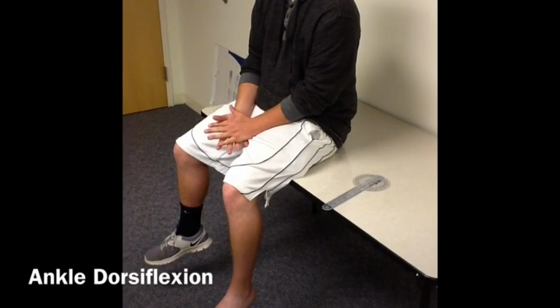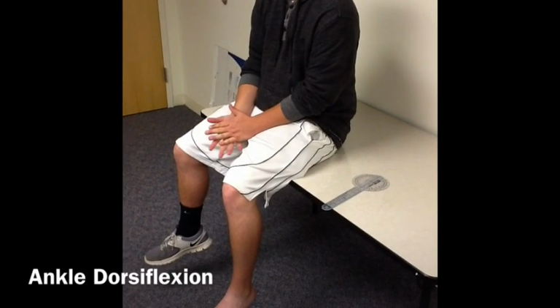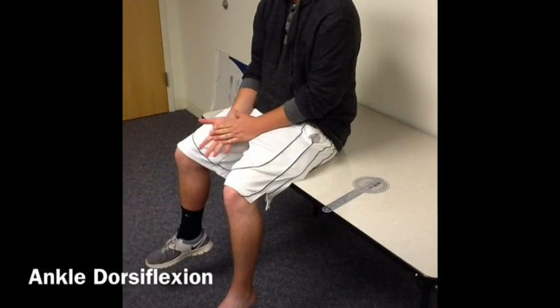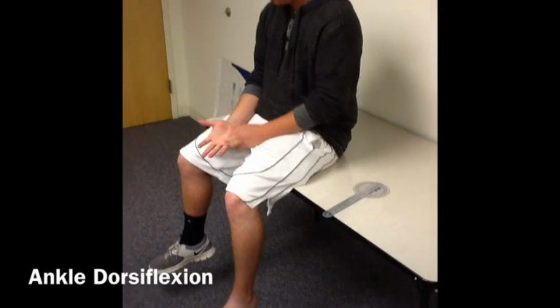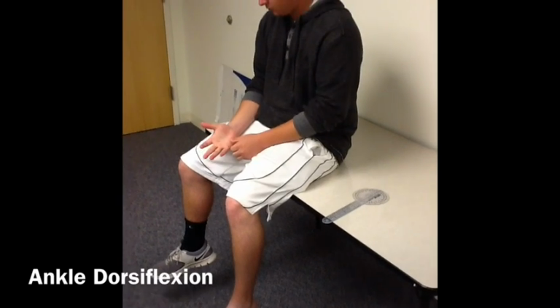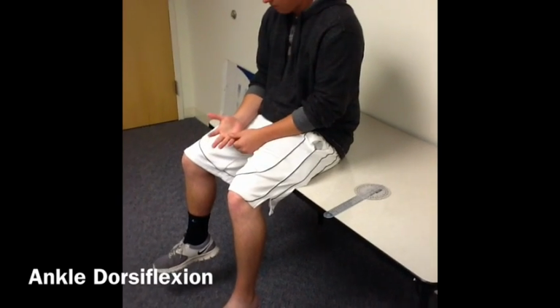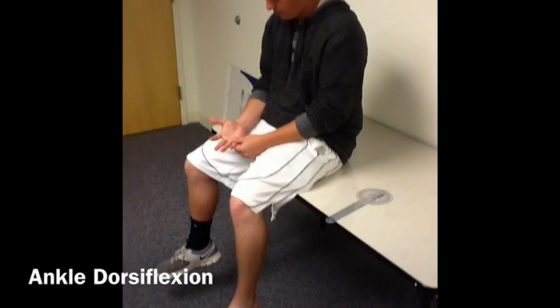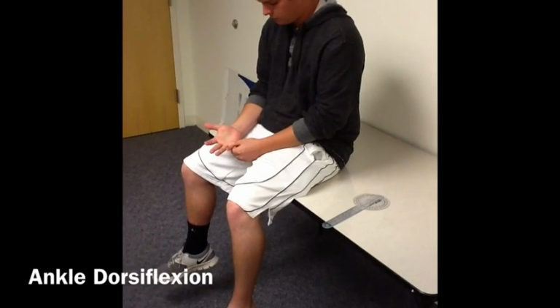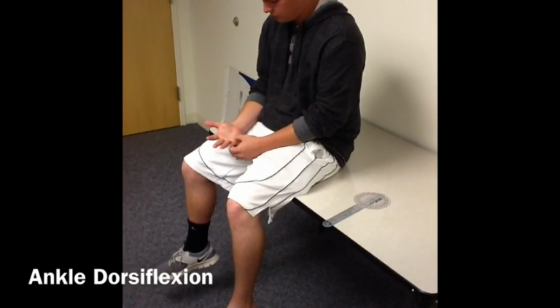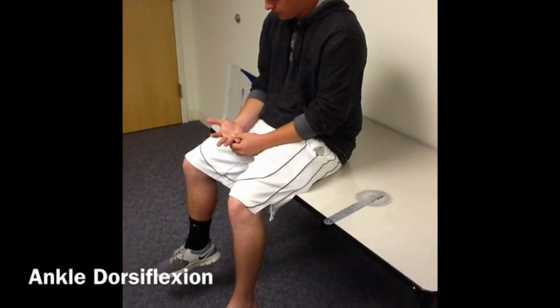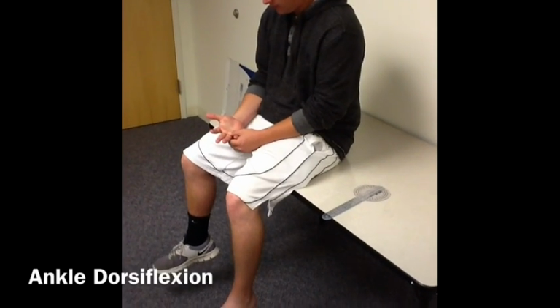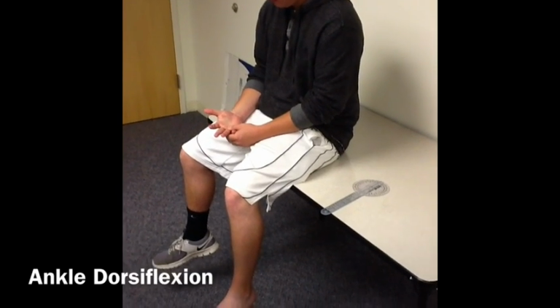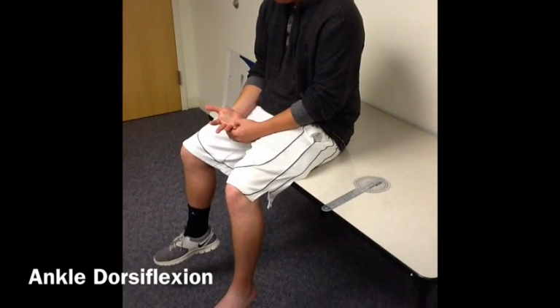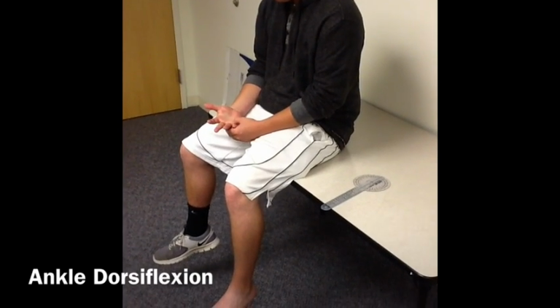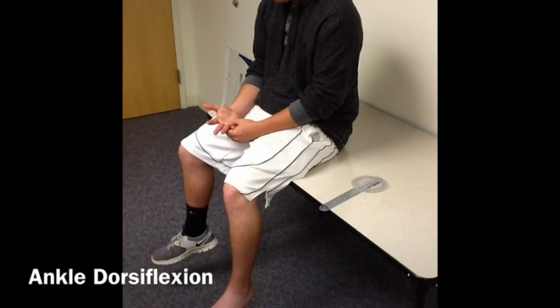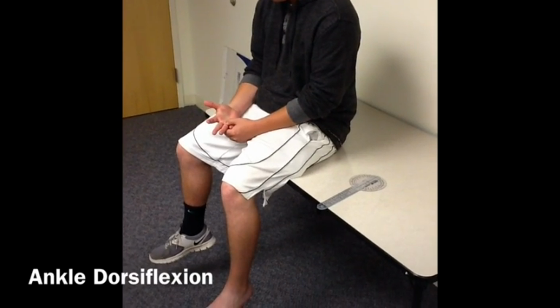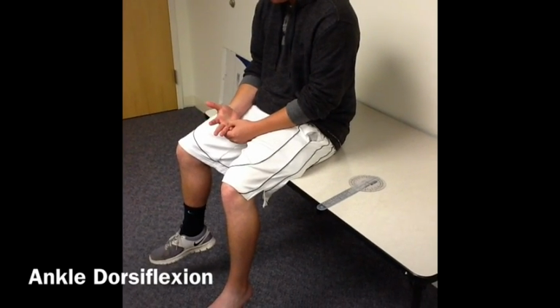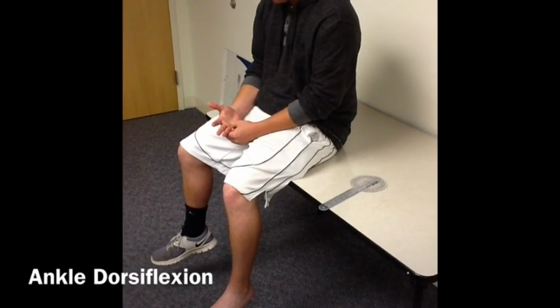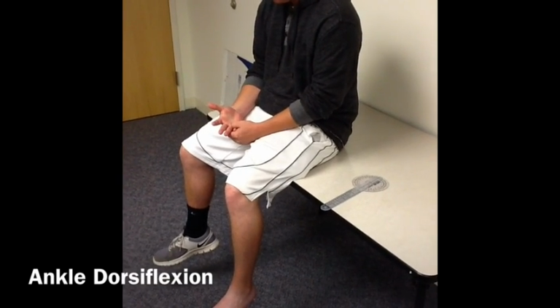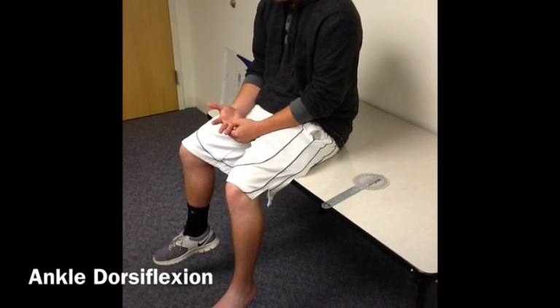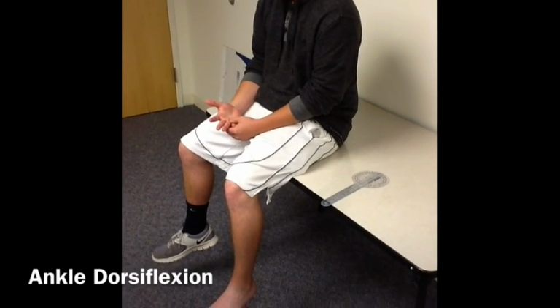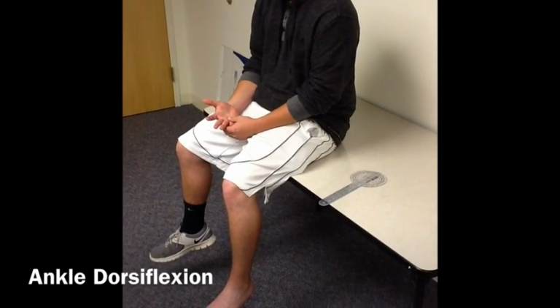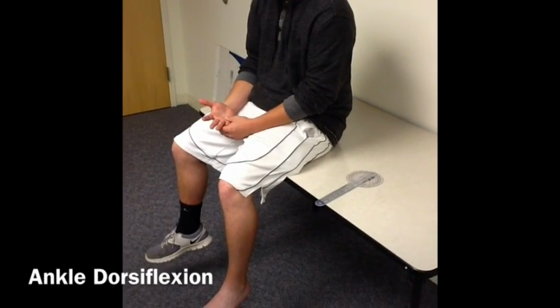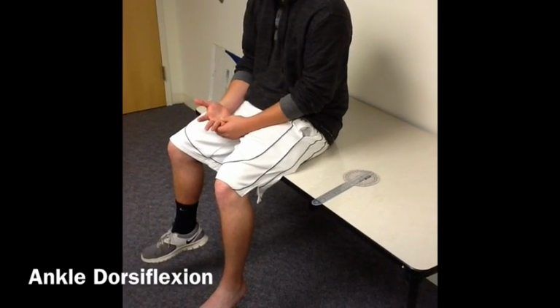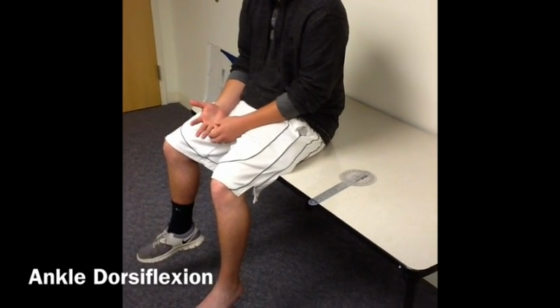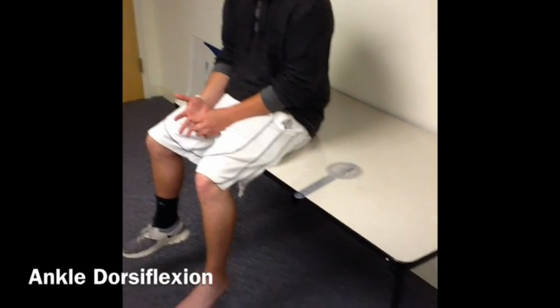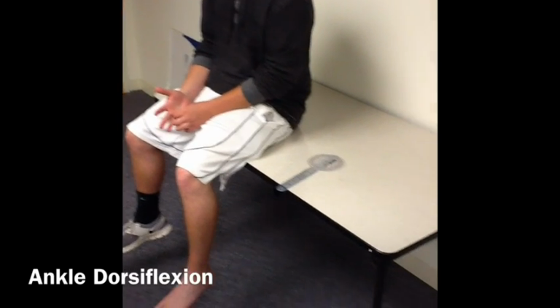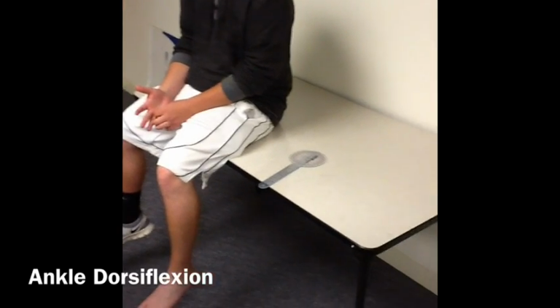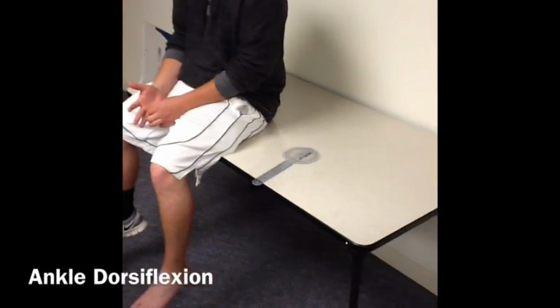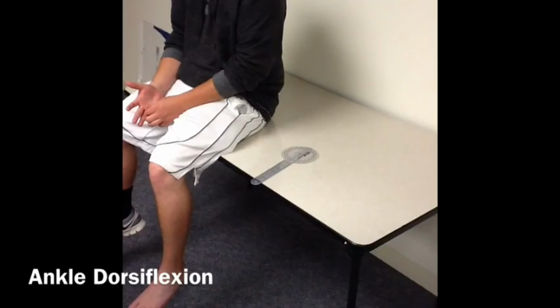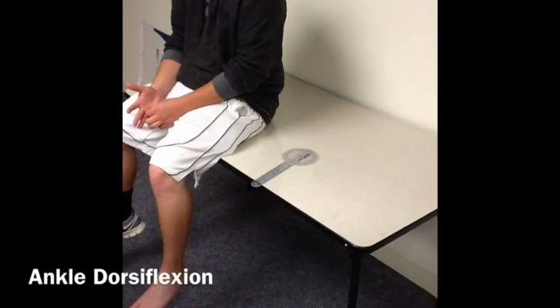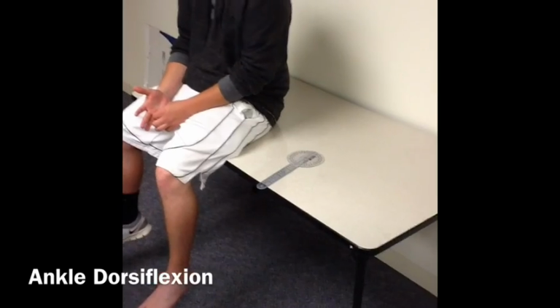We will be teaching ankle goniometry. For this test, you will need a goniometer and a patient.